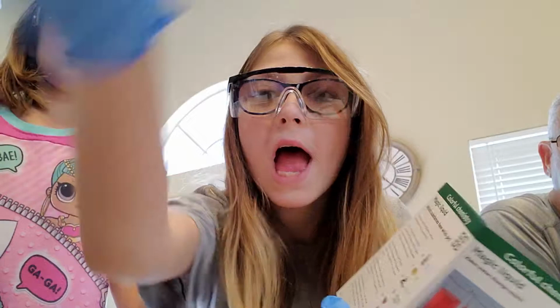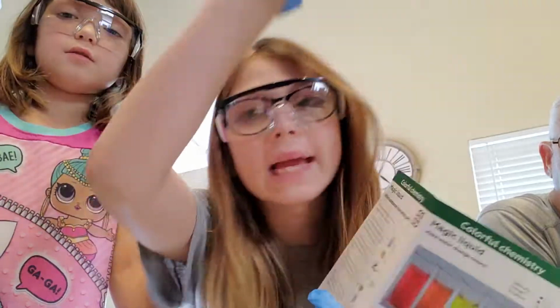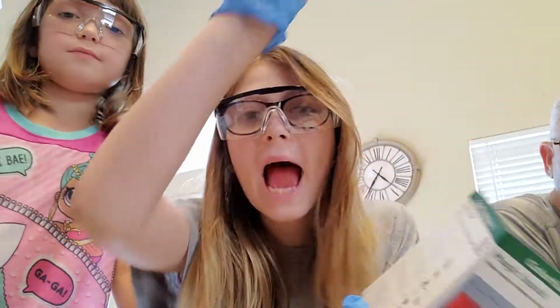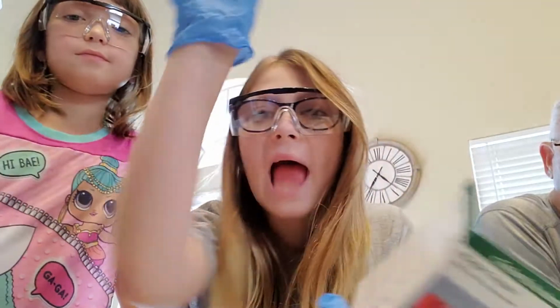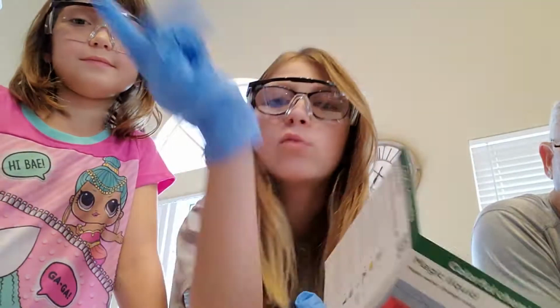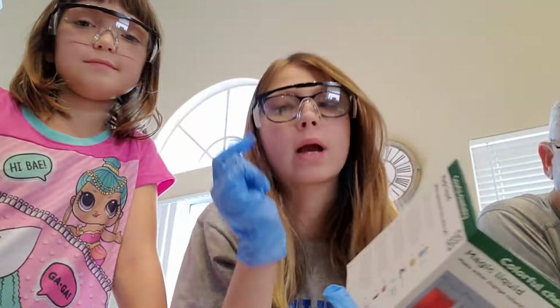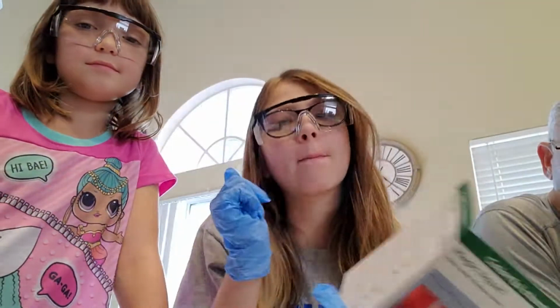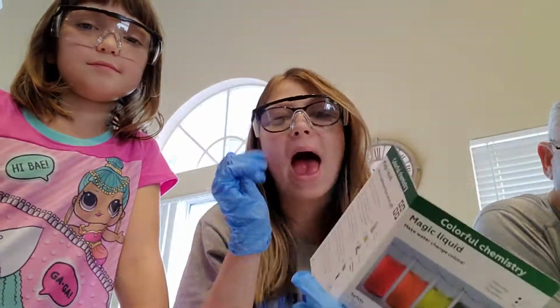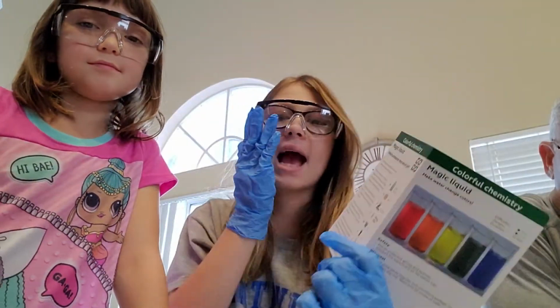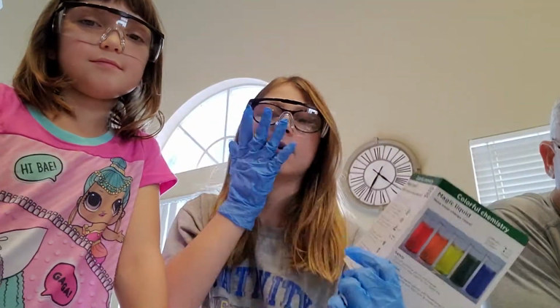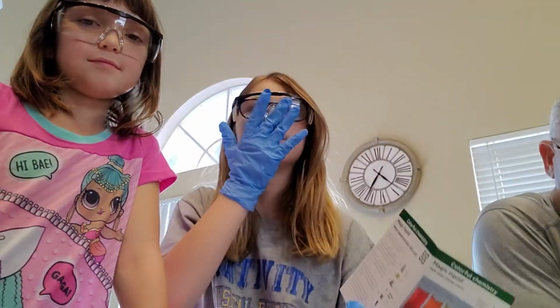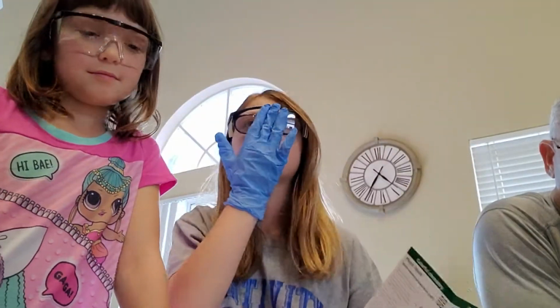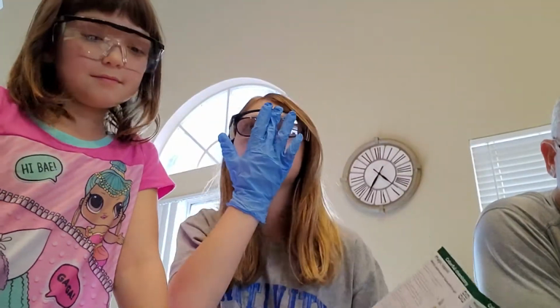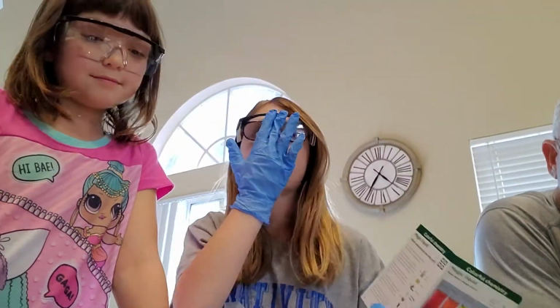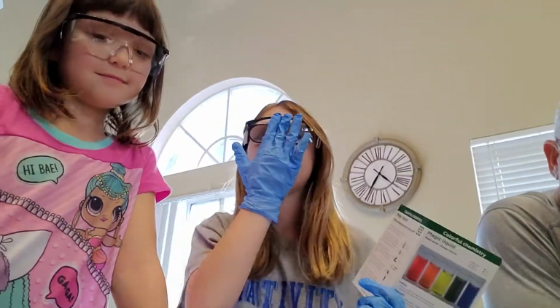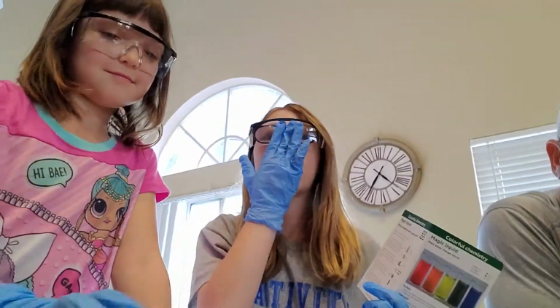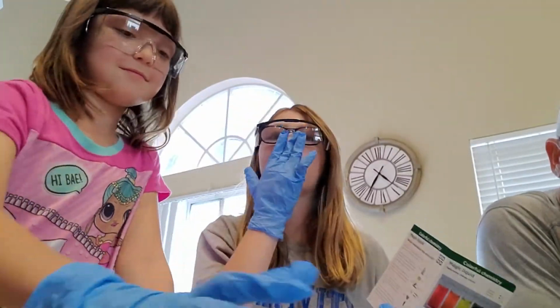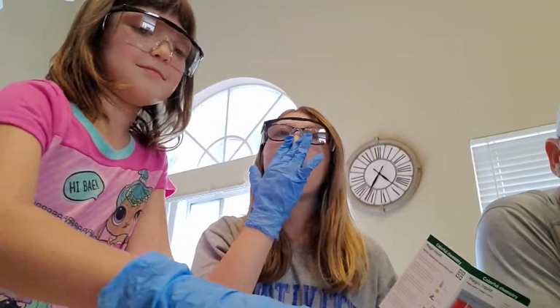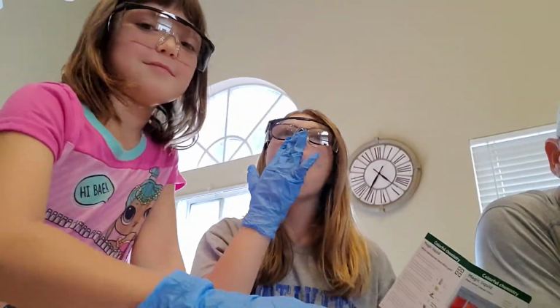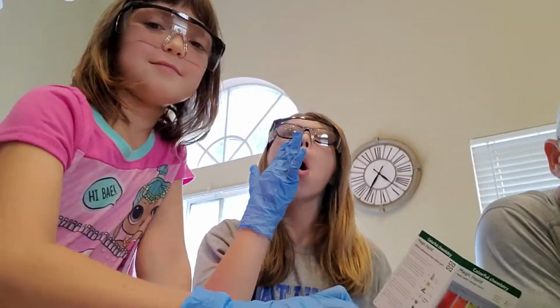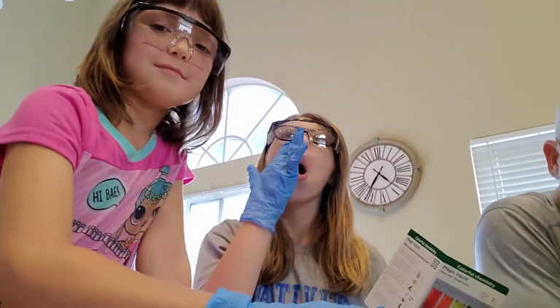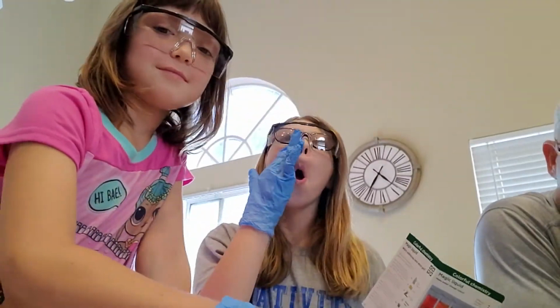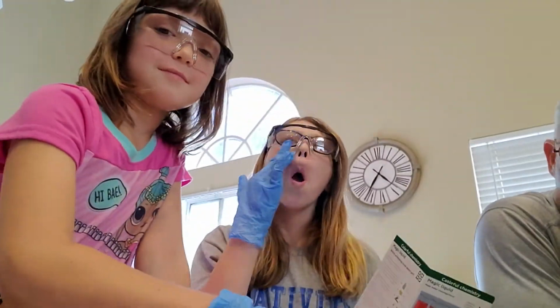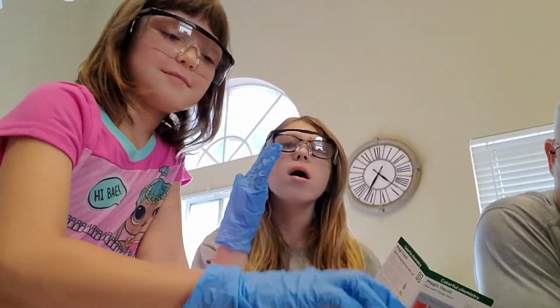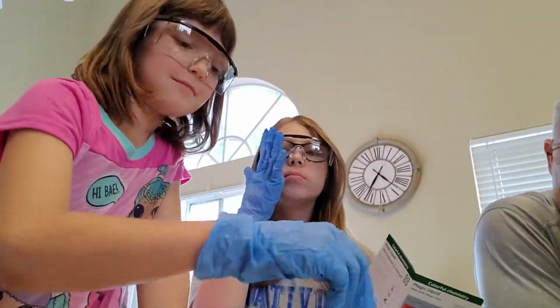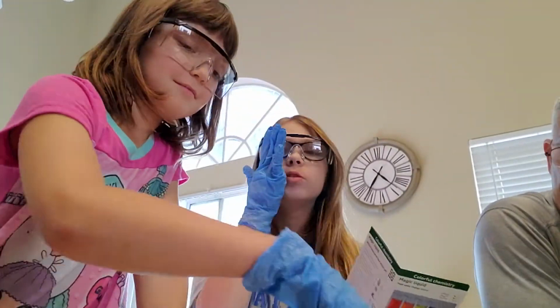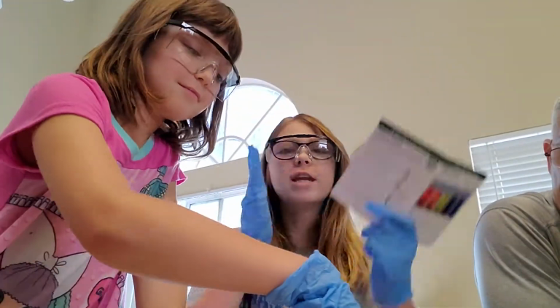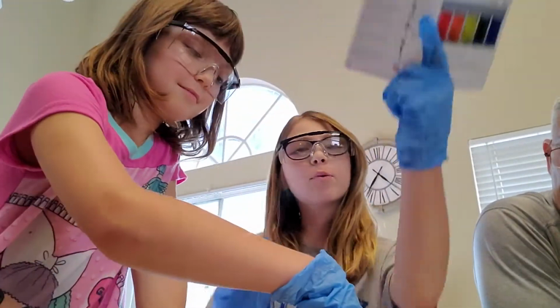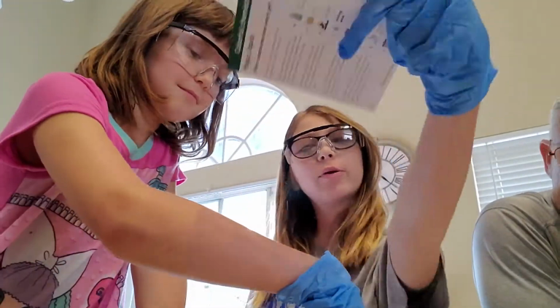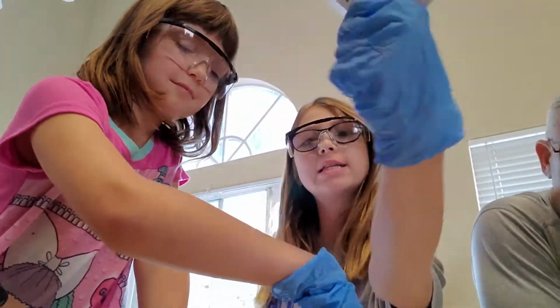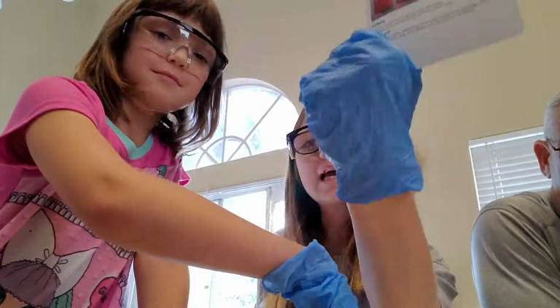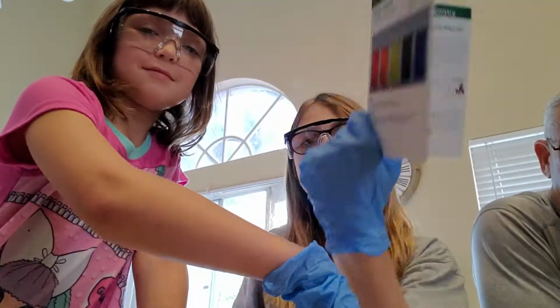Hi guys, welcome back. Today we're doing science.